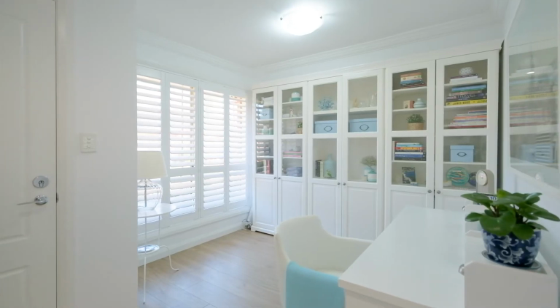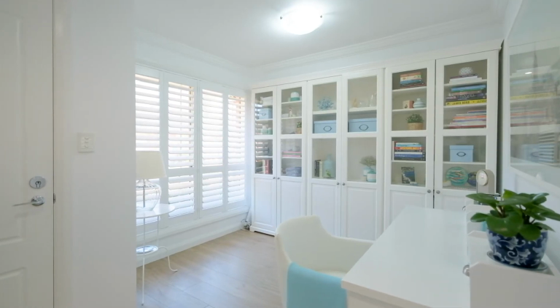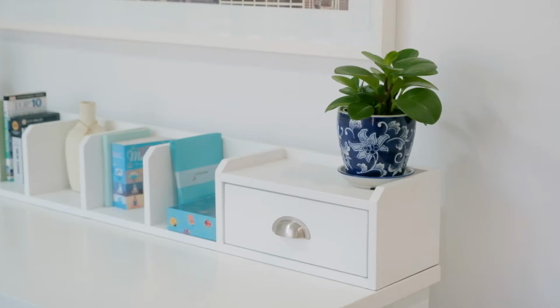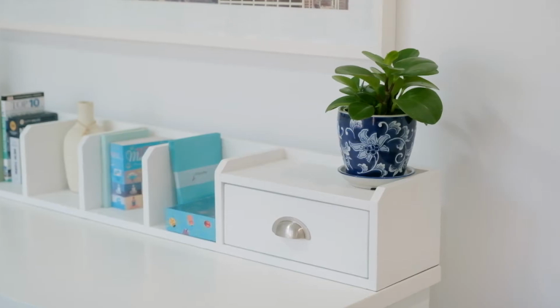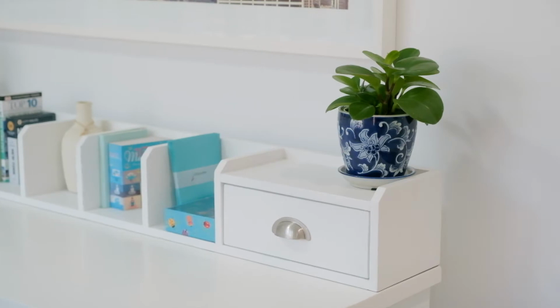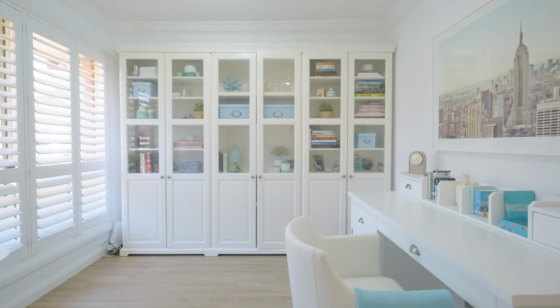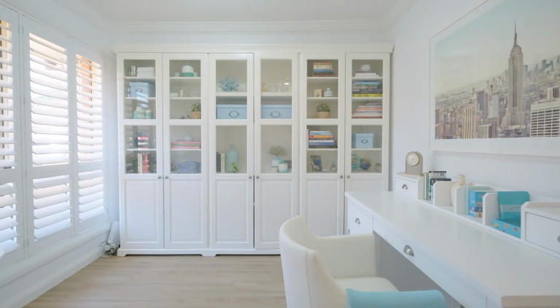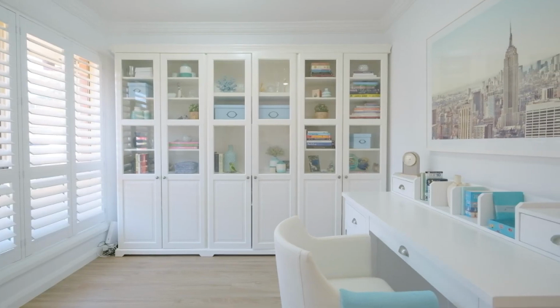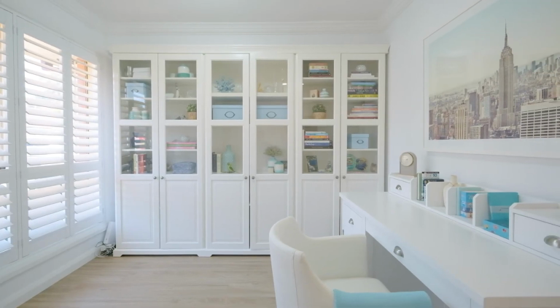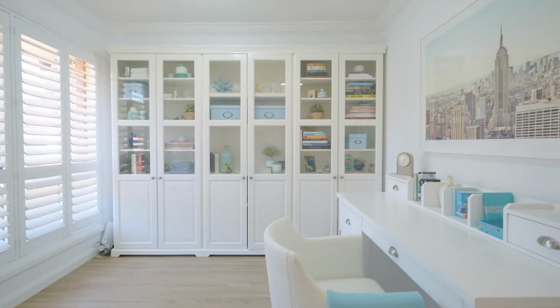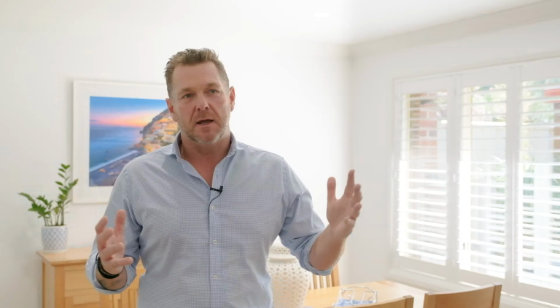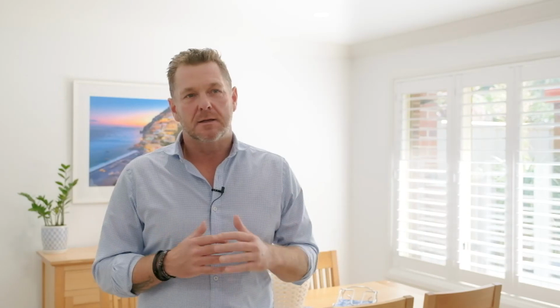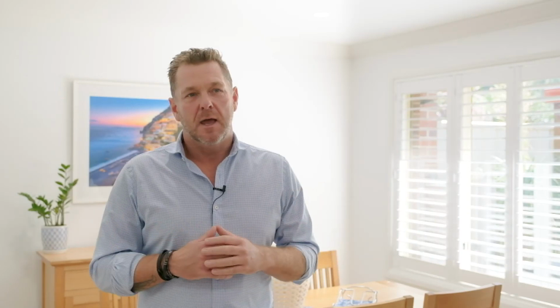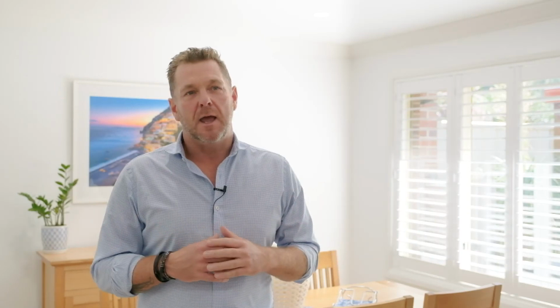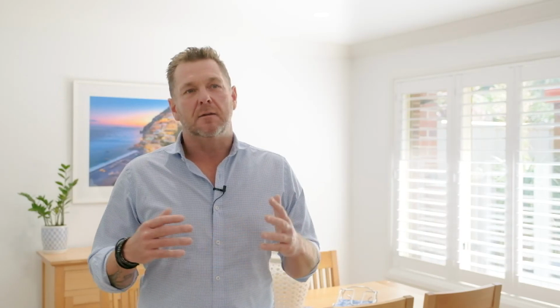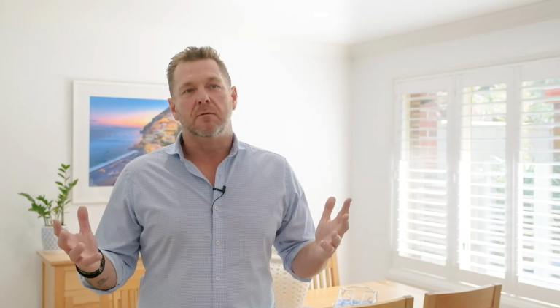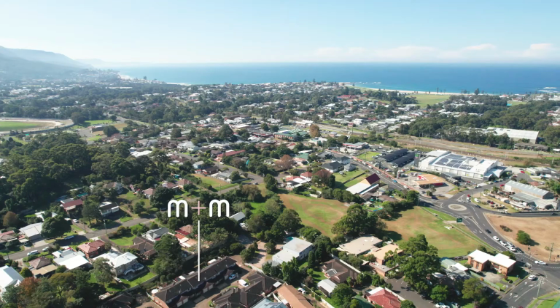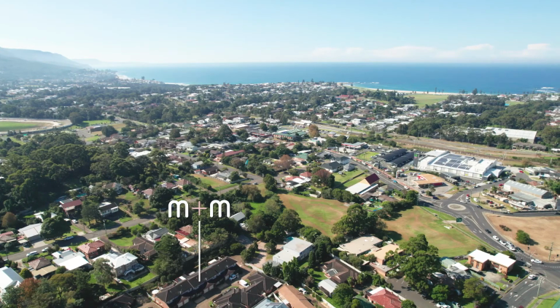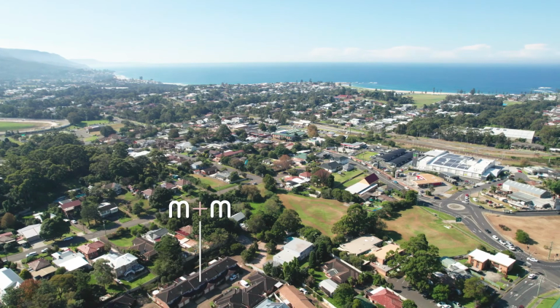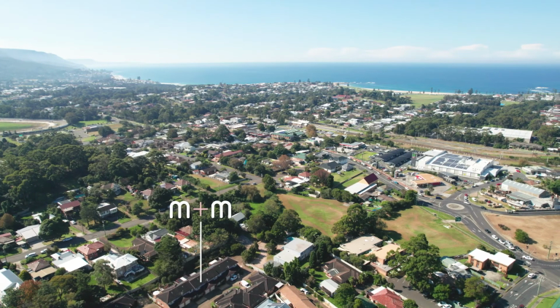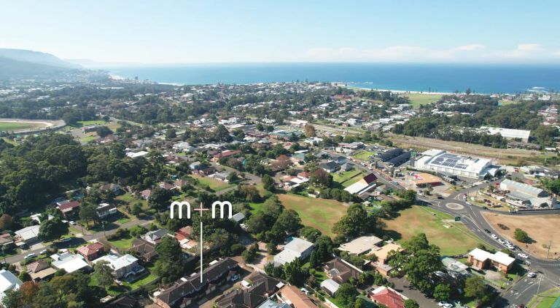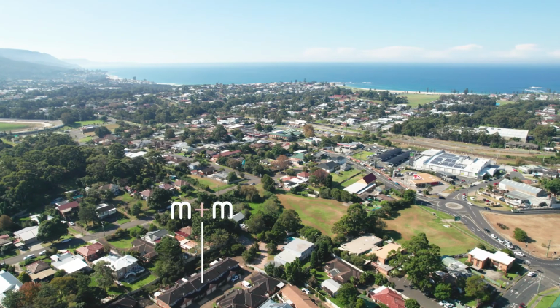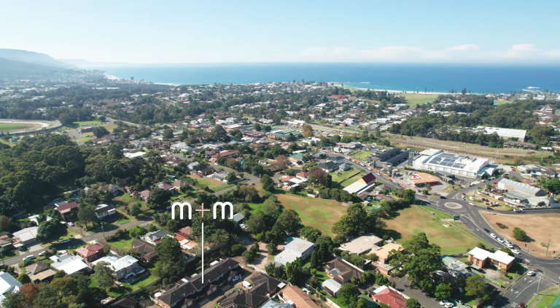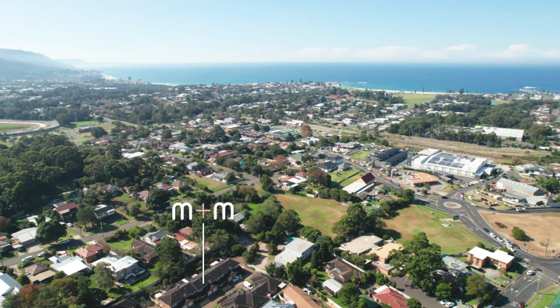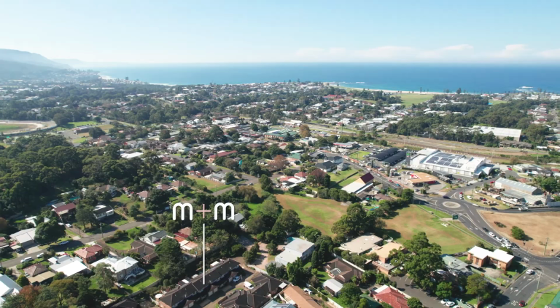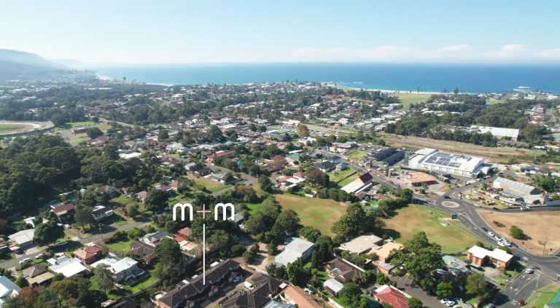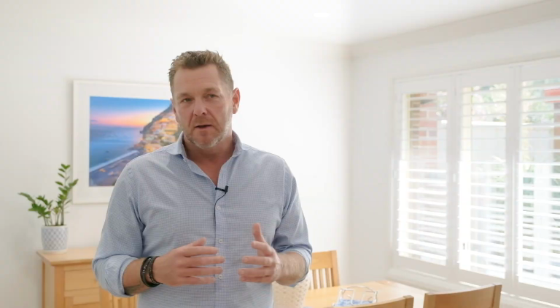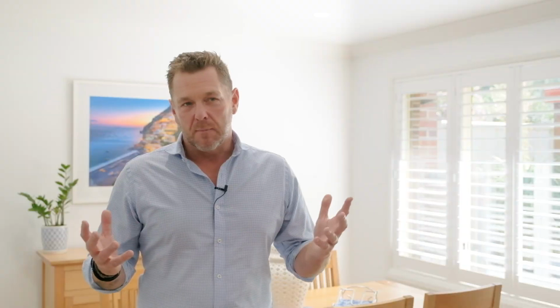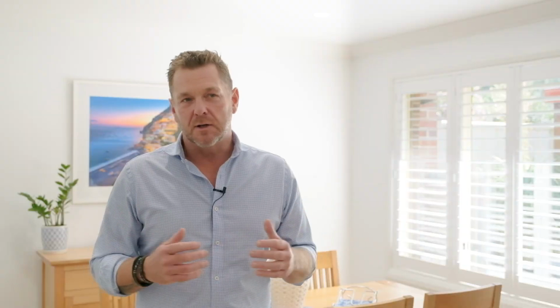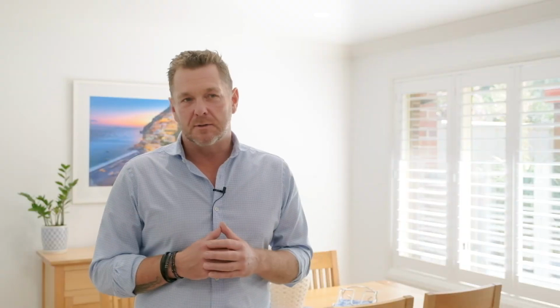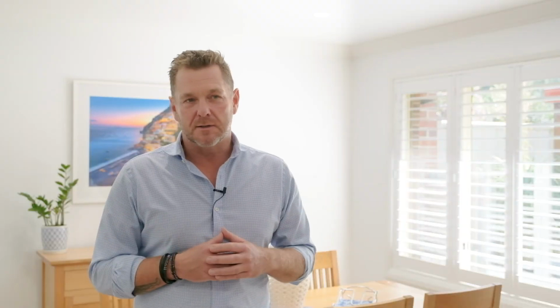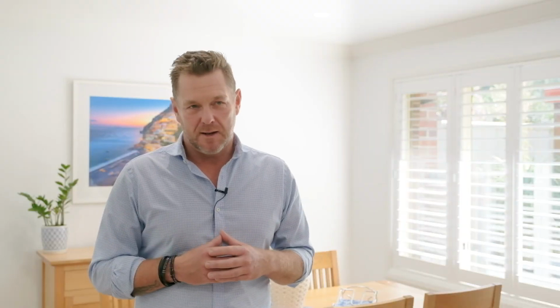You're walking distance to all the fabulous cafes and the conveniences that this amazing location has to offer. Make sure you come and check this one out.